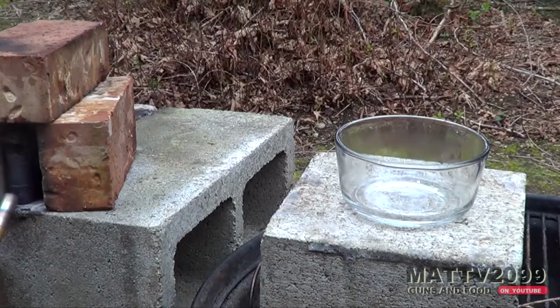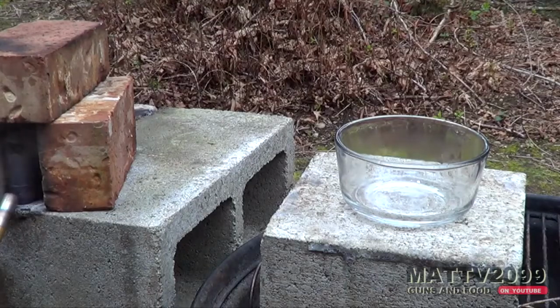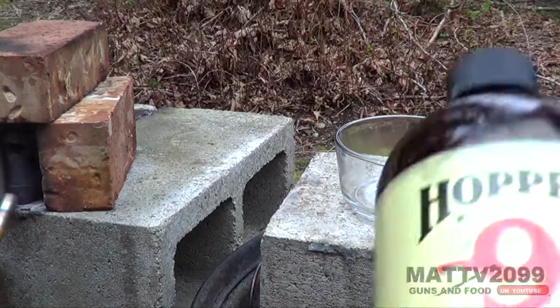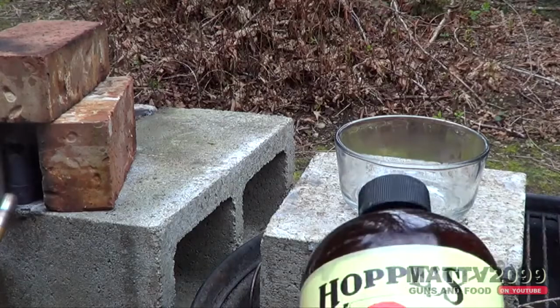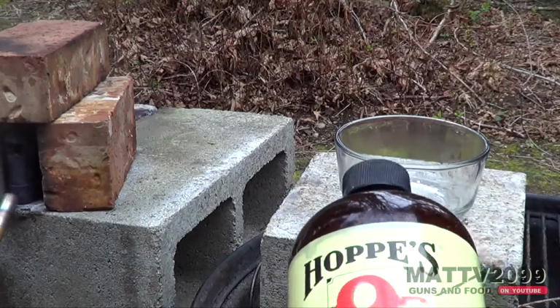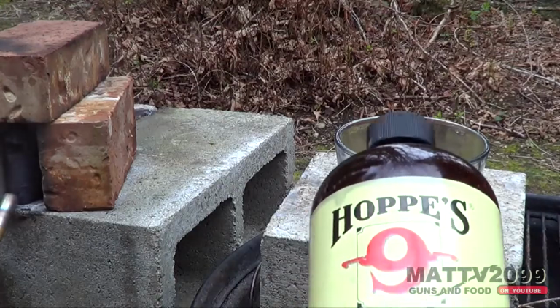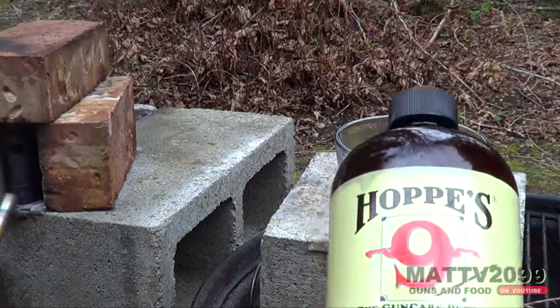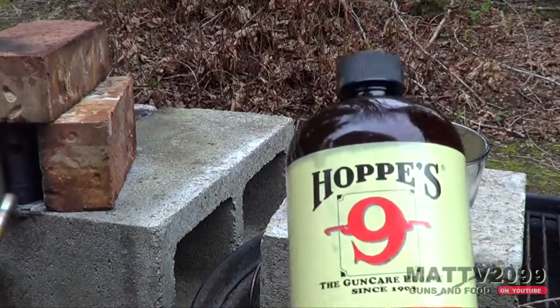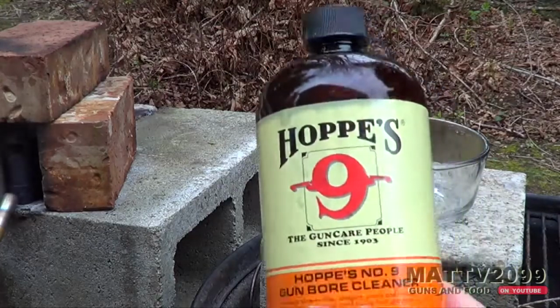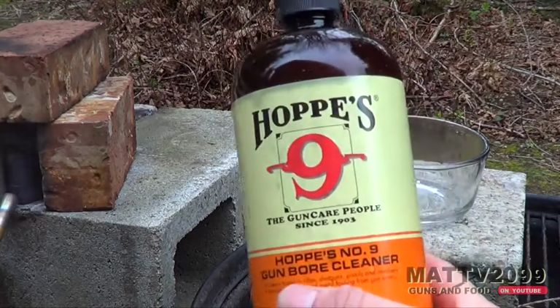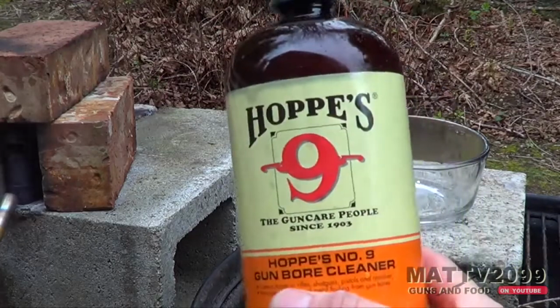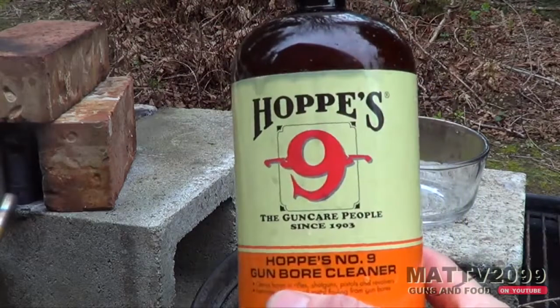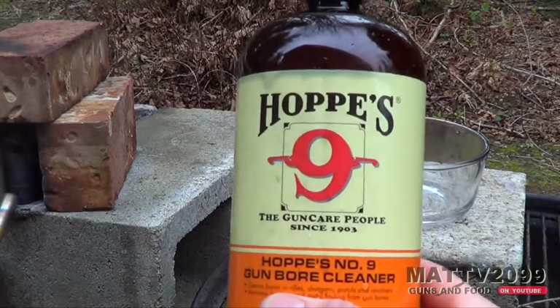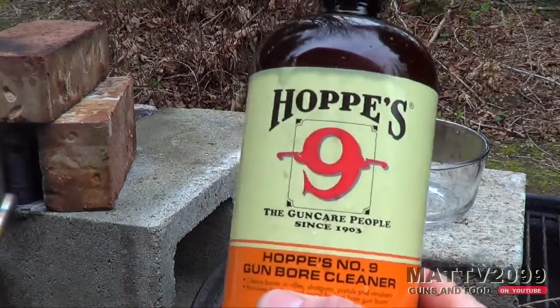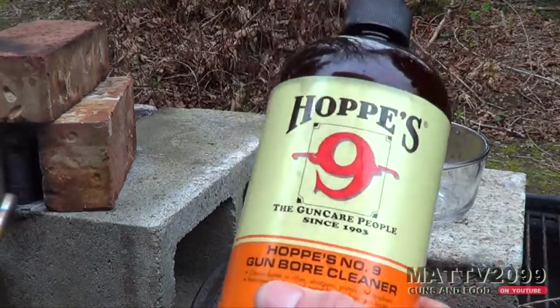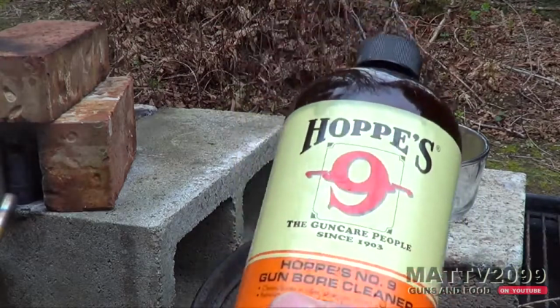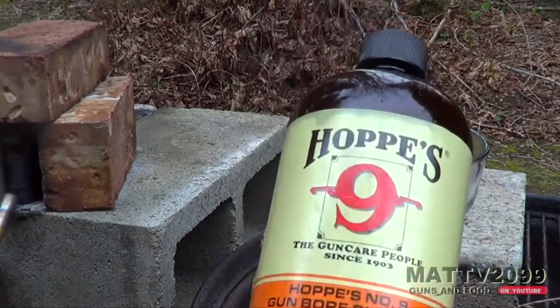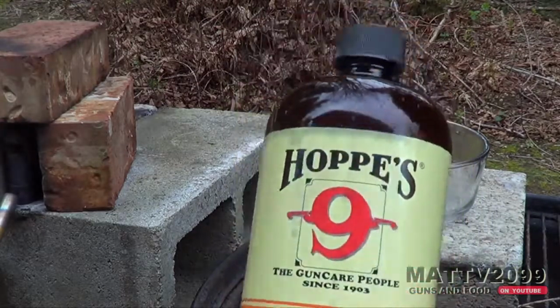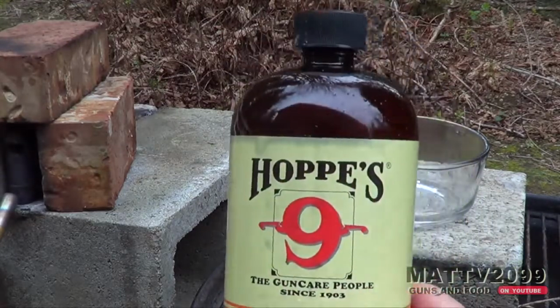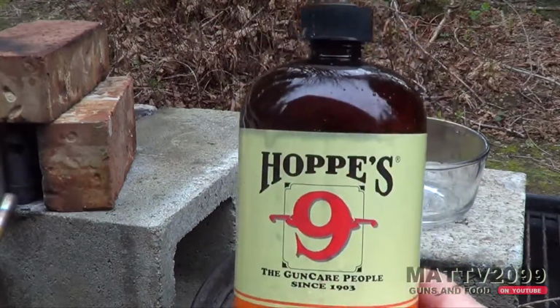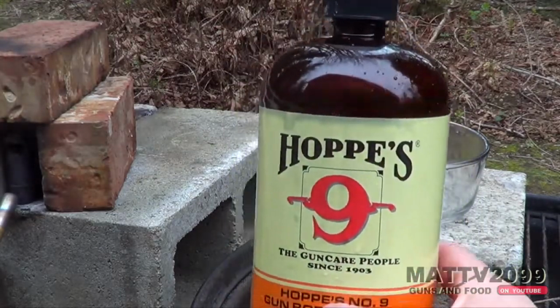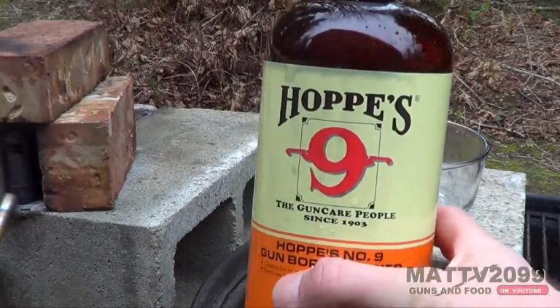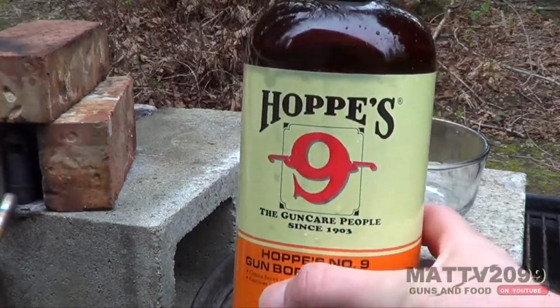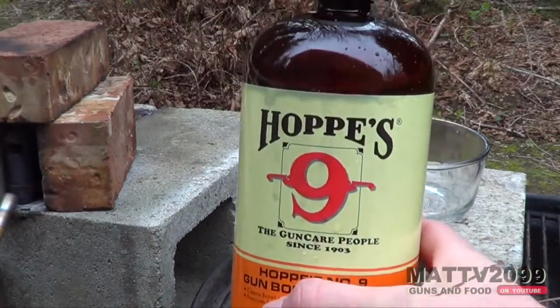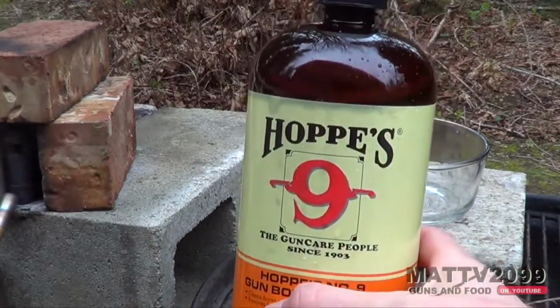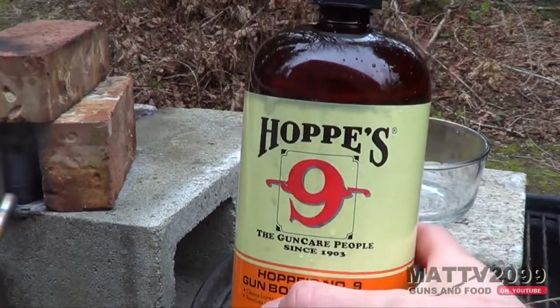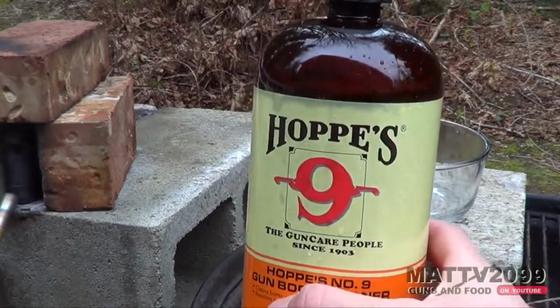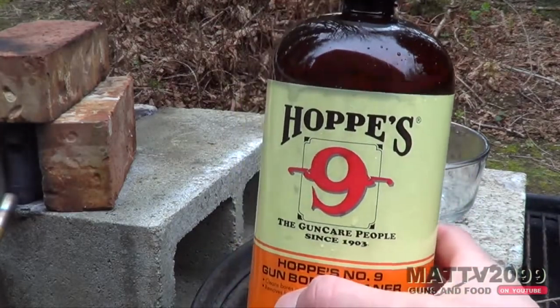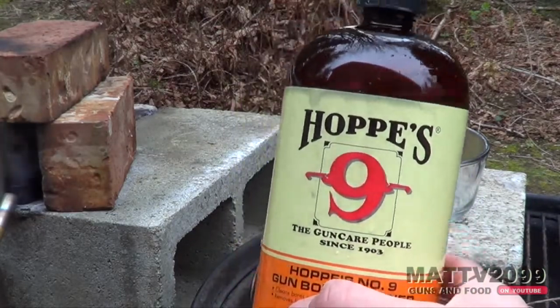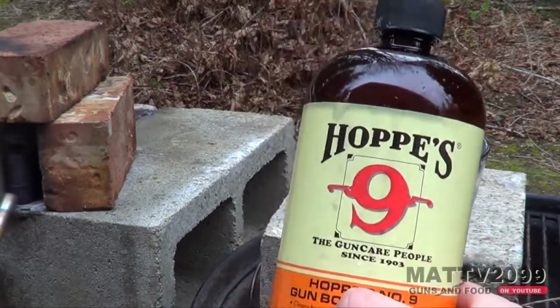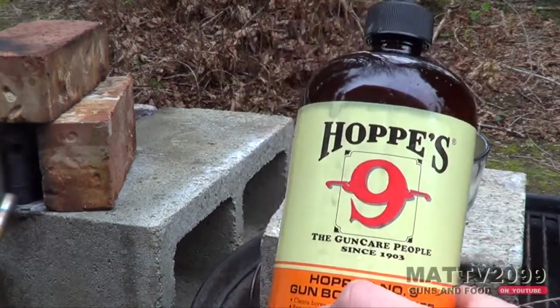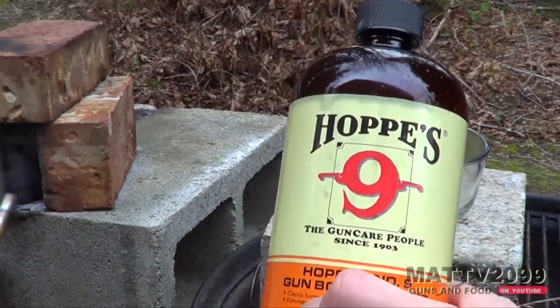Yo, this is NatV2099. Today we're doing the RHNB vs. Hops number 9.